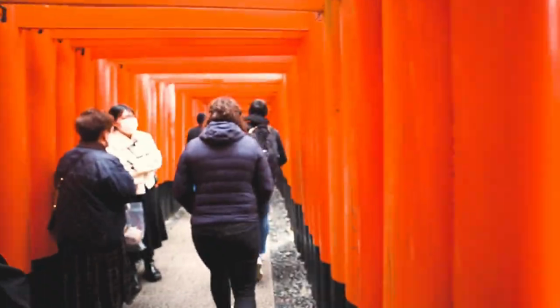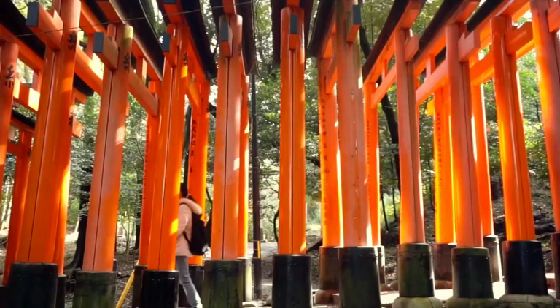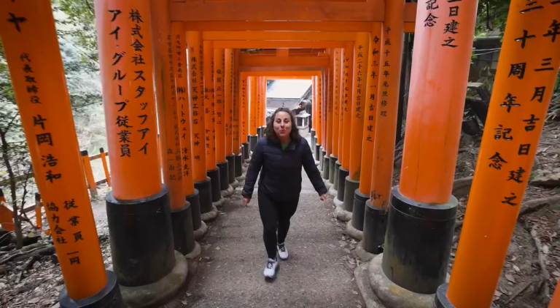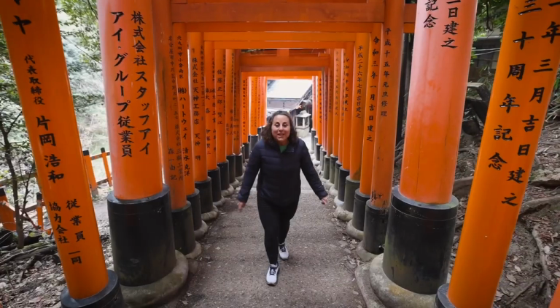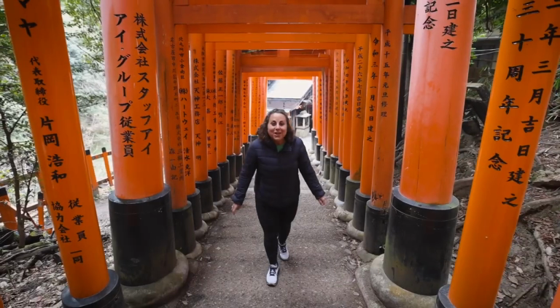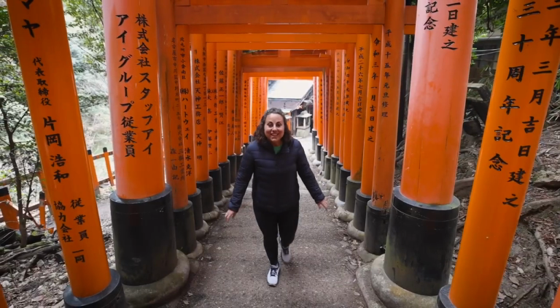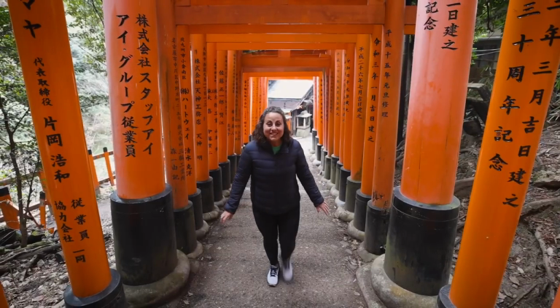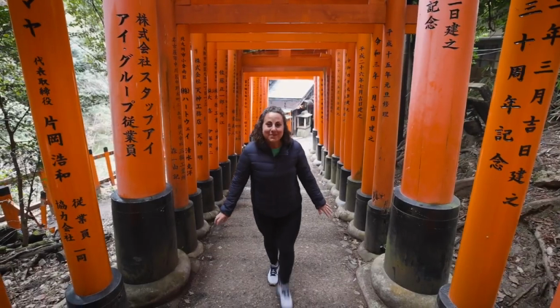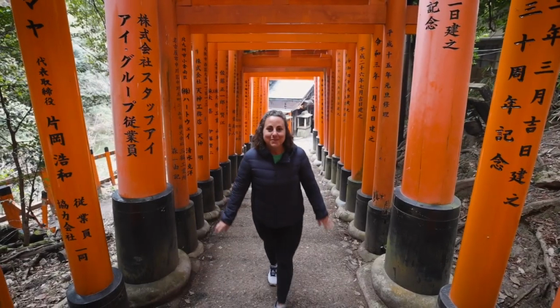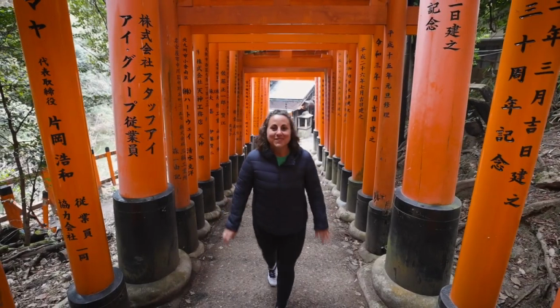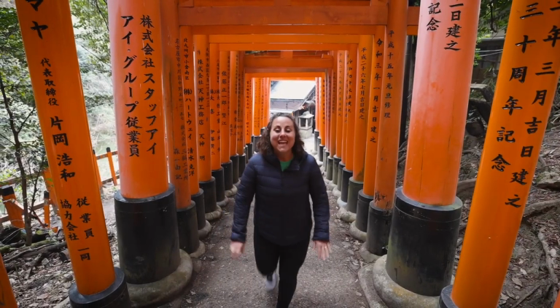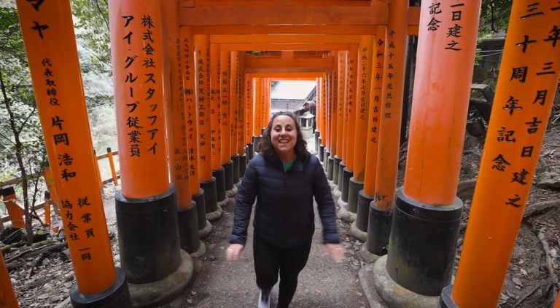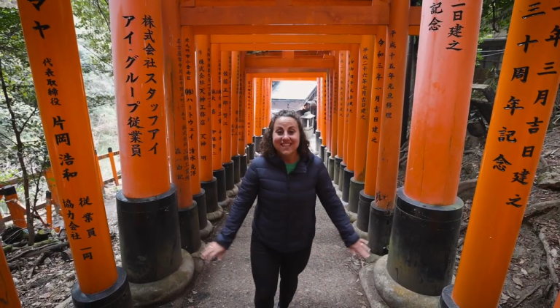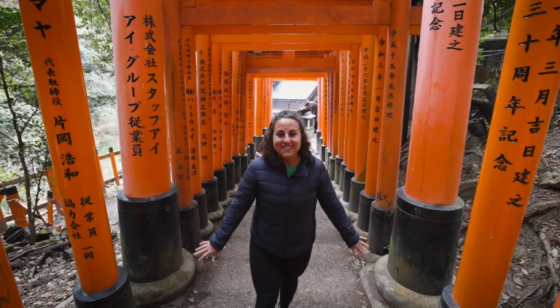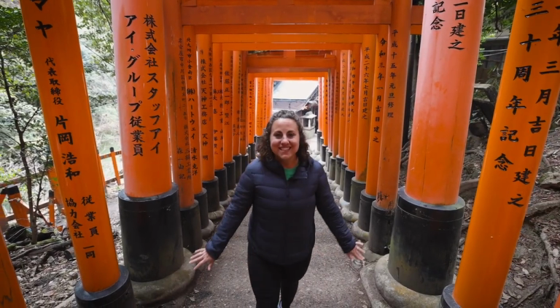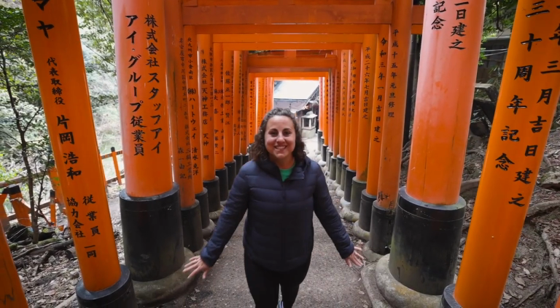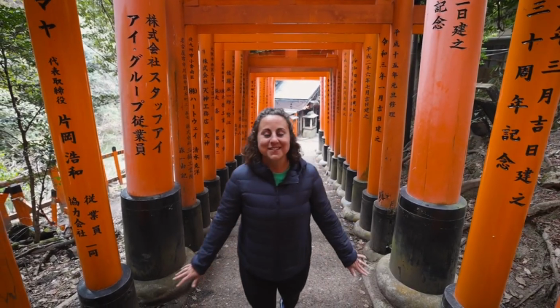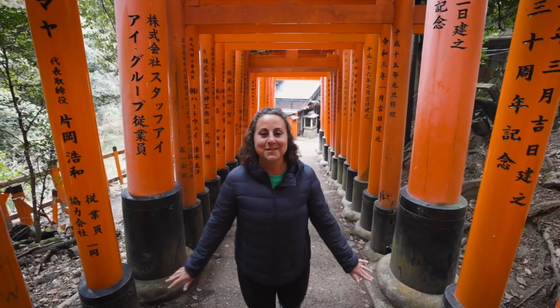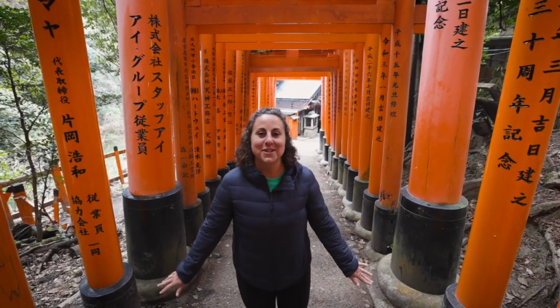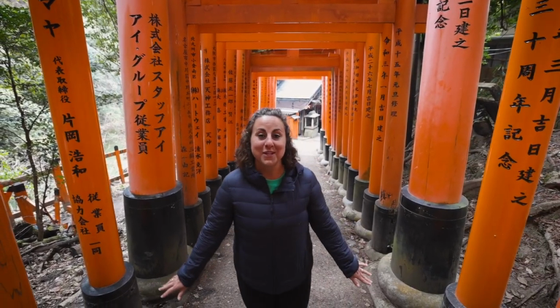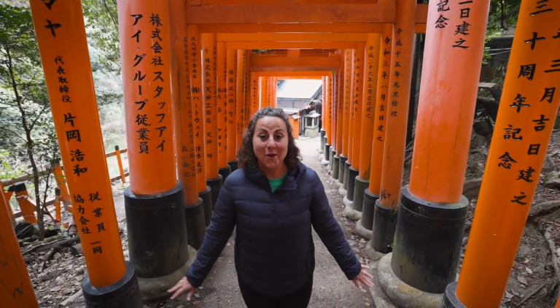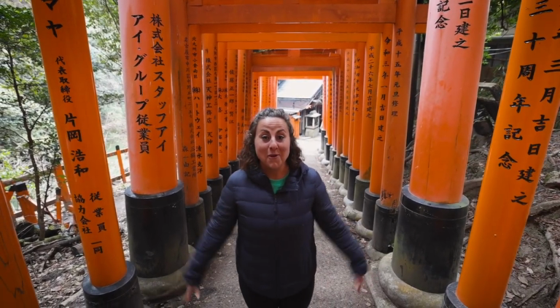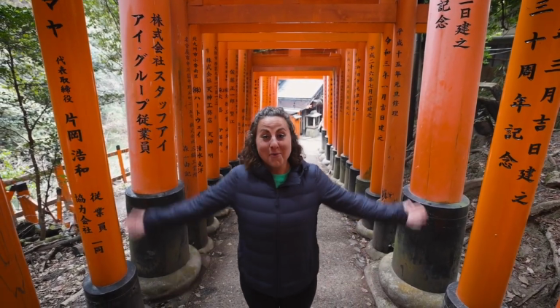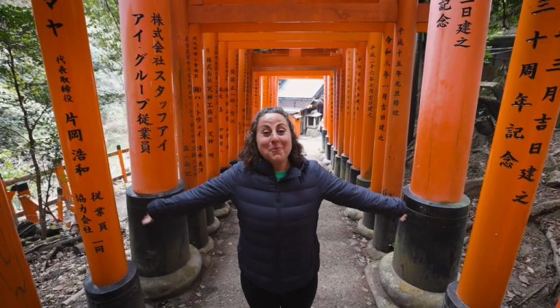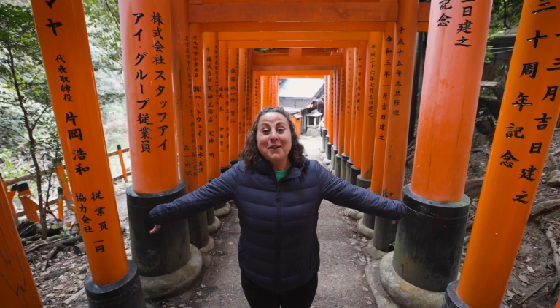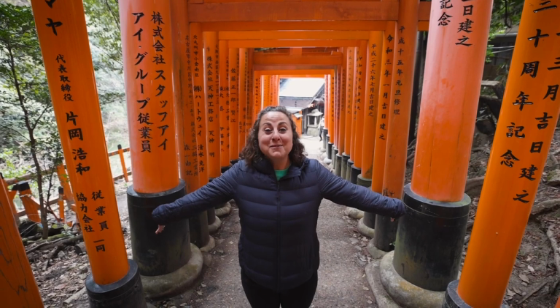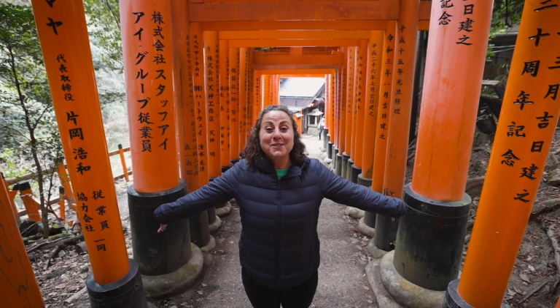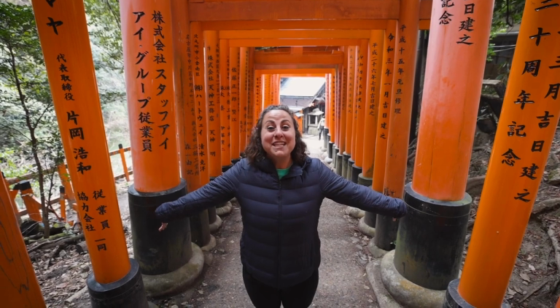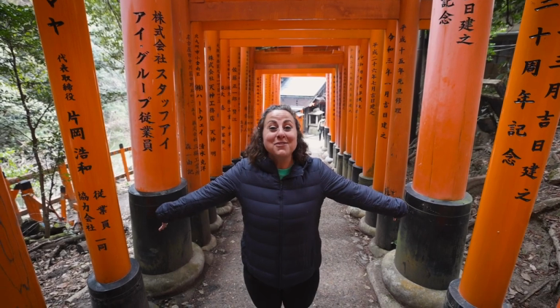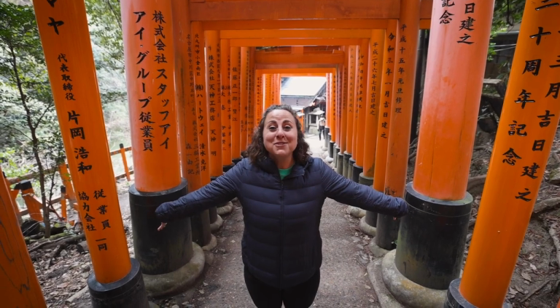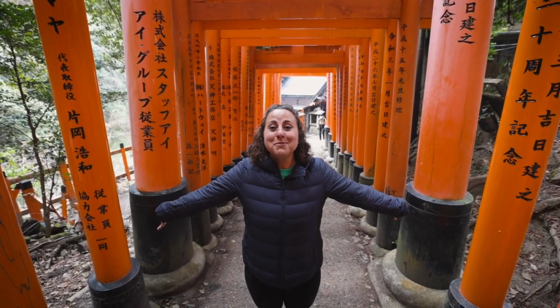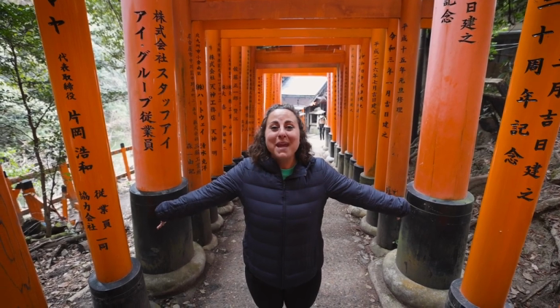We are Dick and Sam Simpson and this is Simps on the Go. Welcome to Kyoto, Japan!